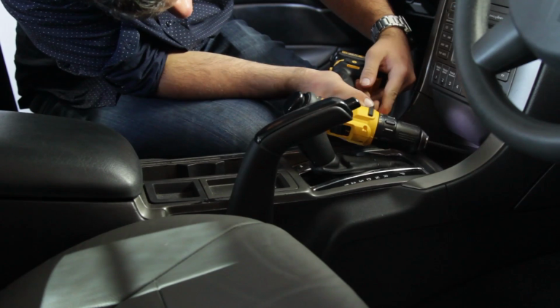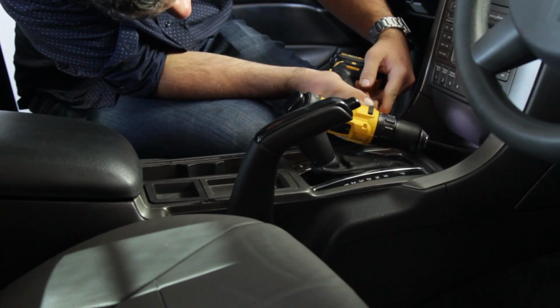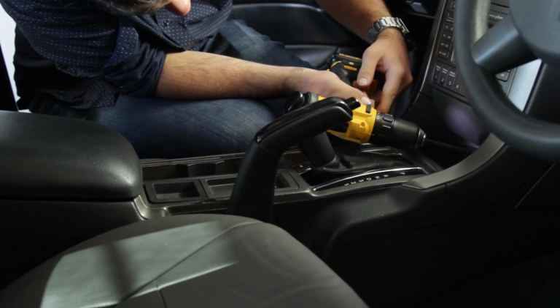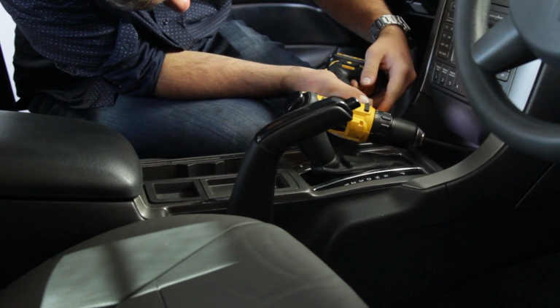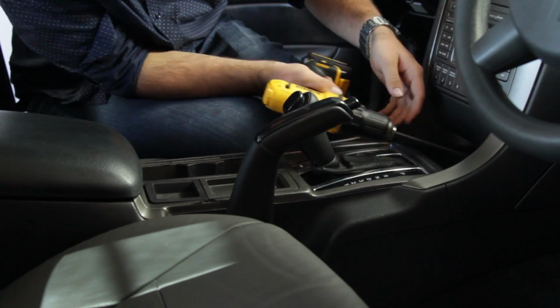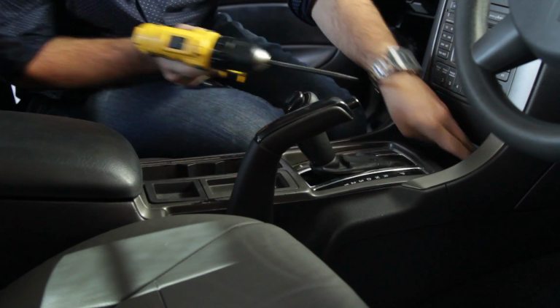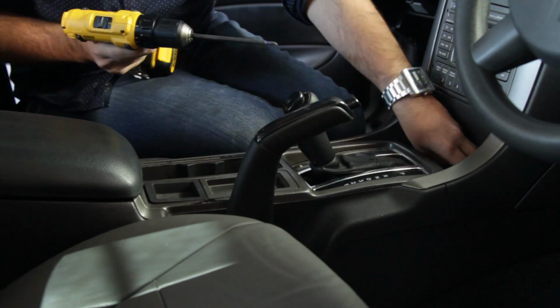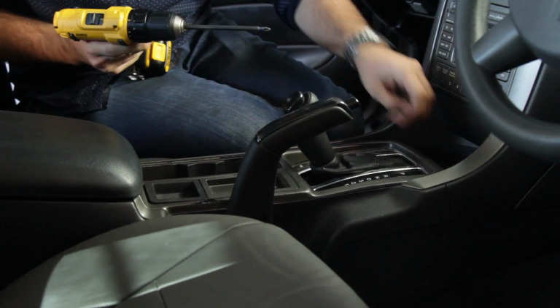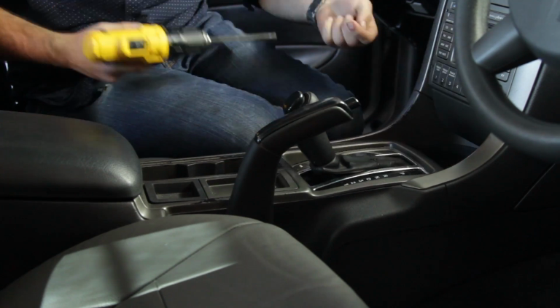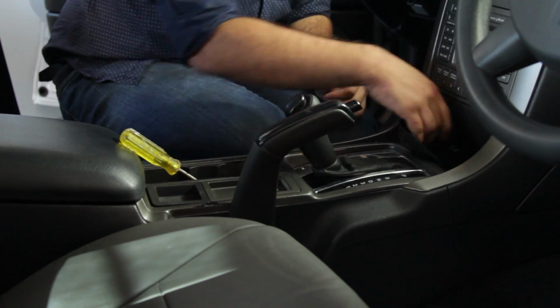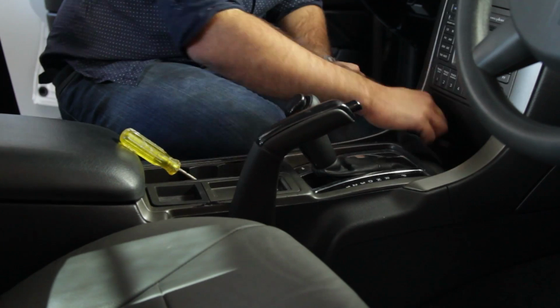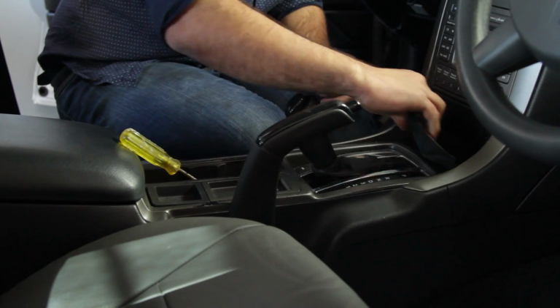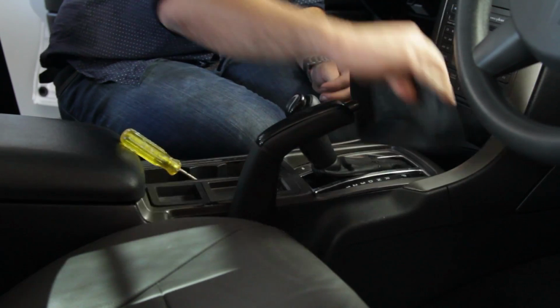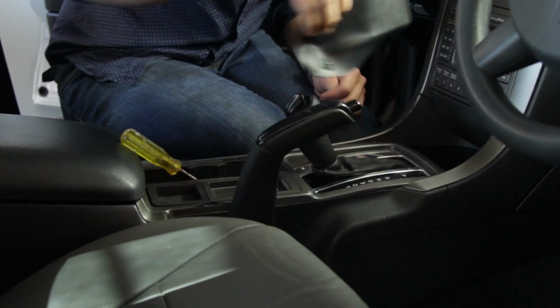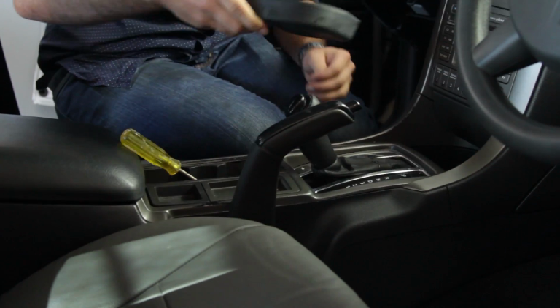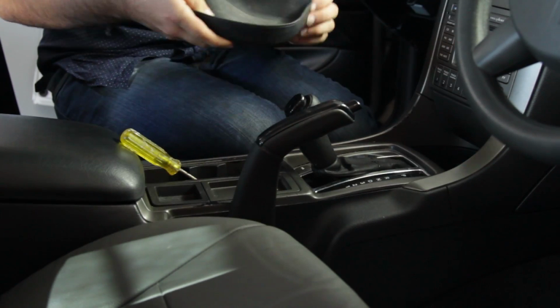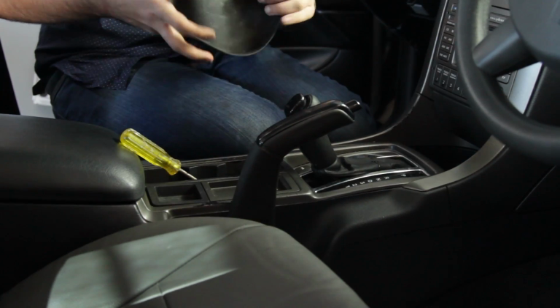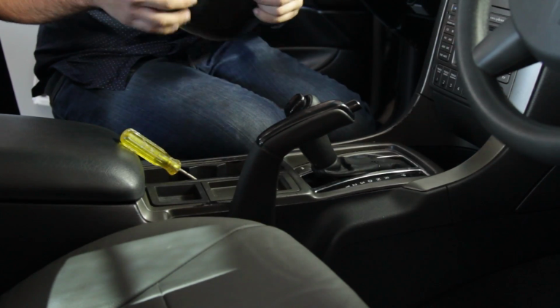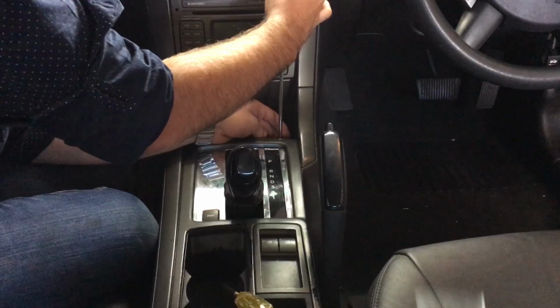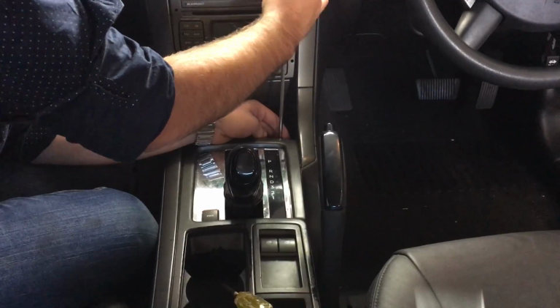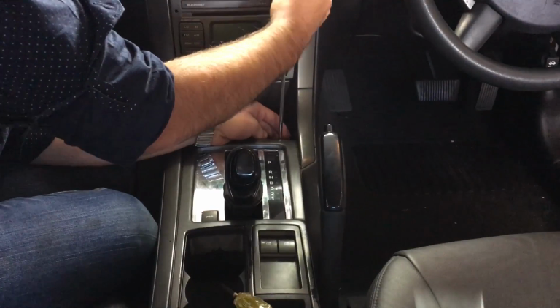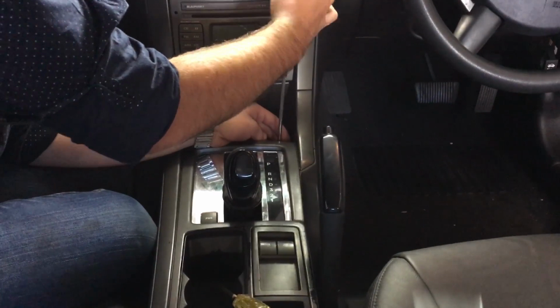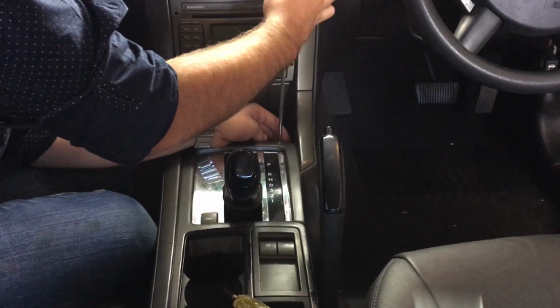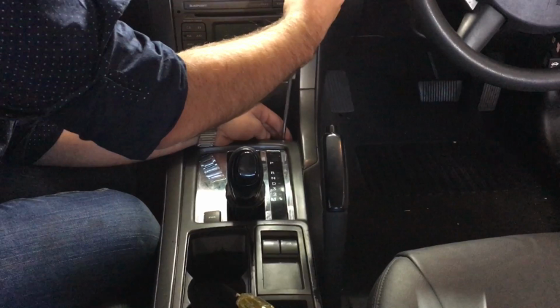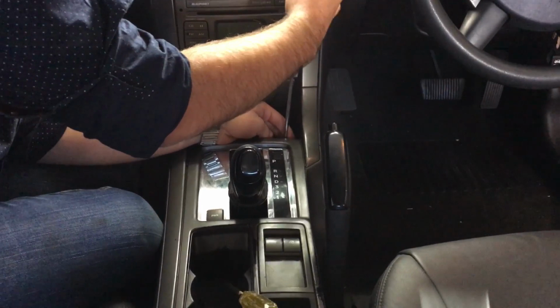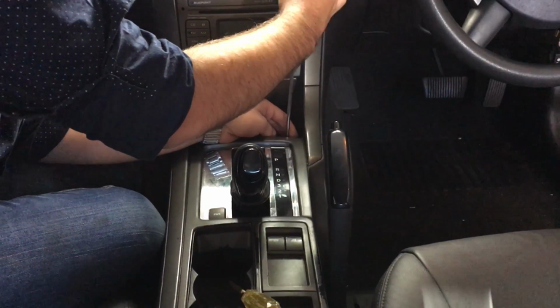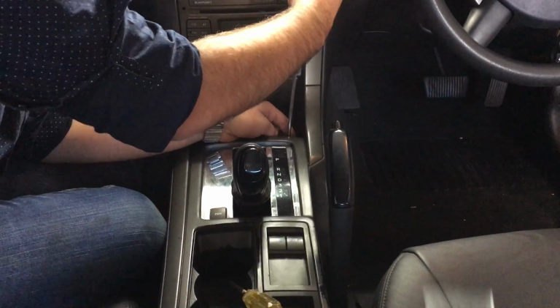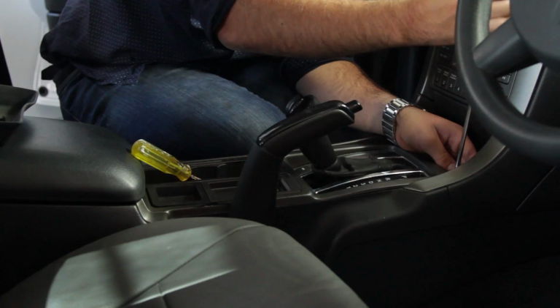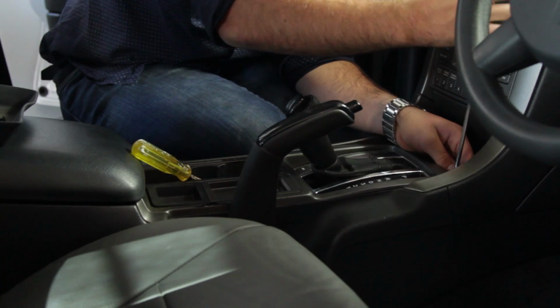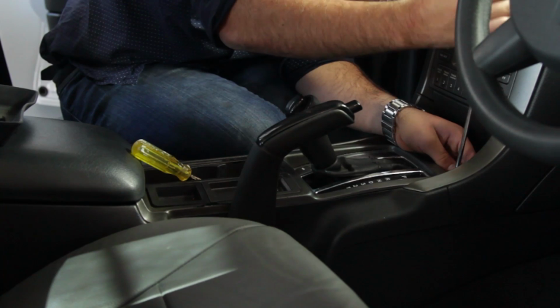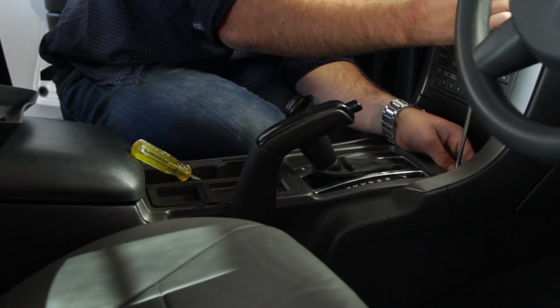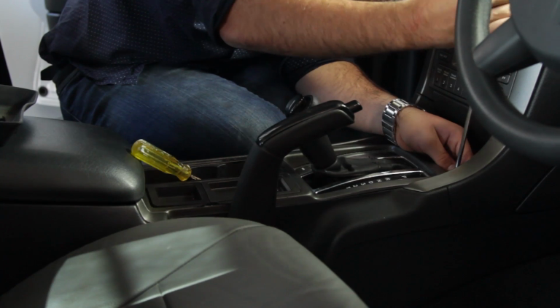After this is done, we need to route a cable from the location of our relay to the centre console in order to control the fan.